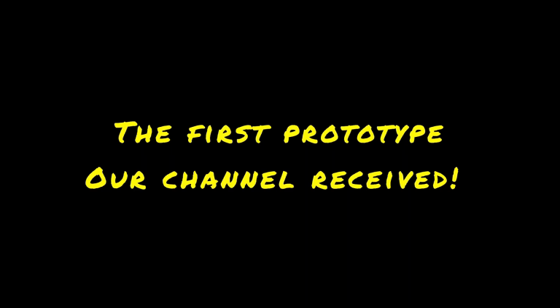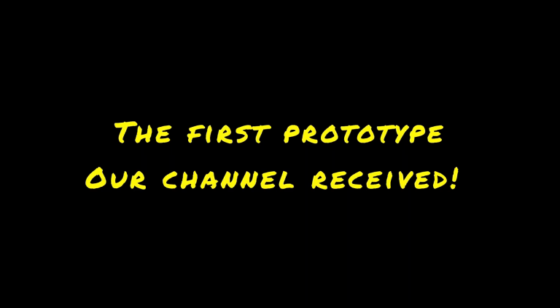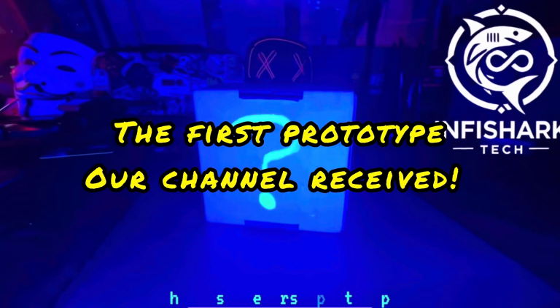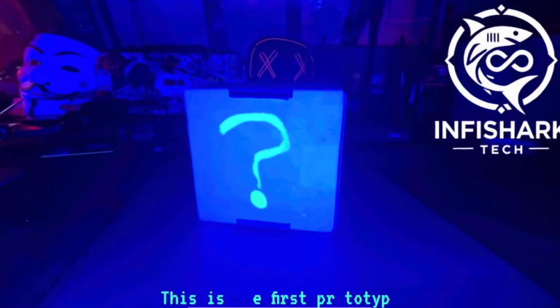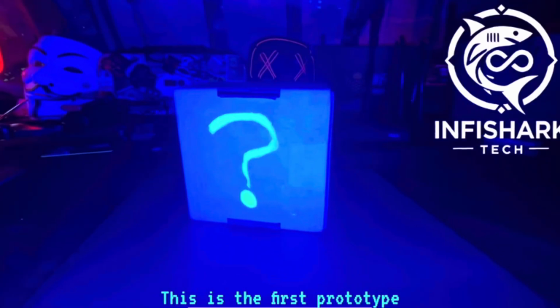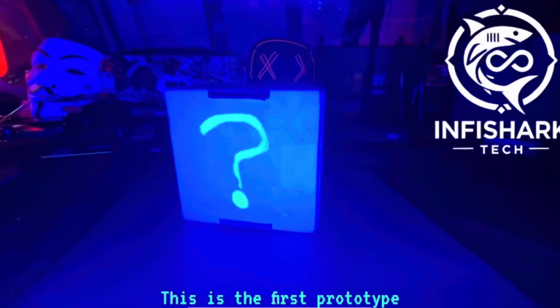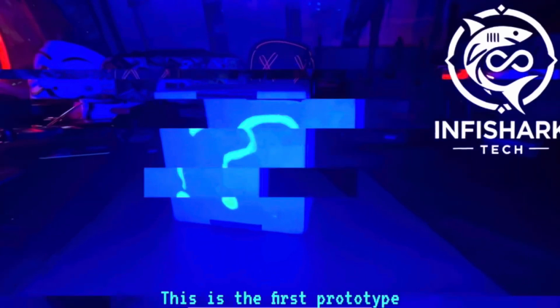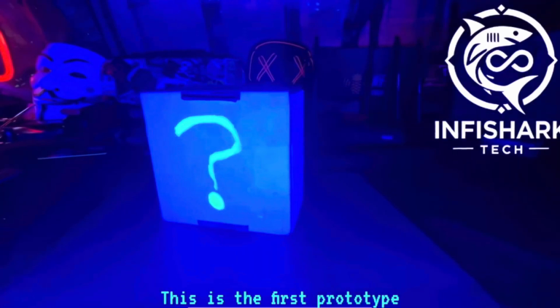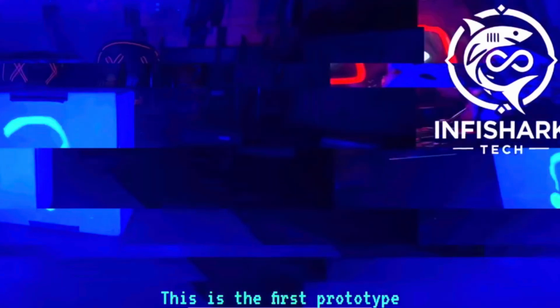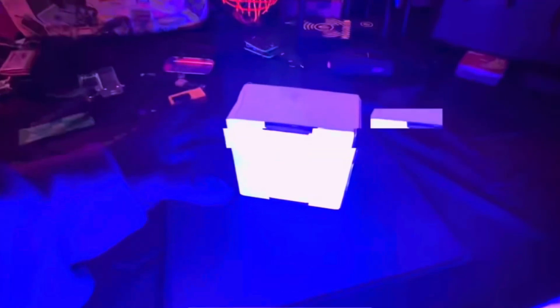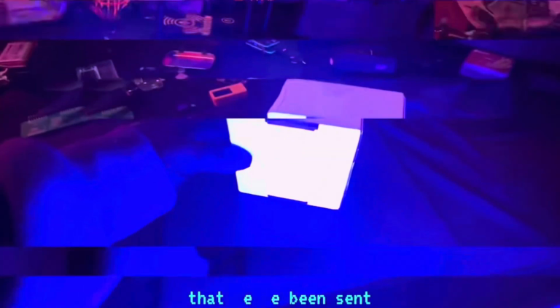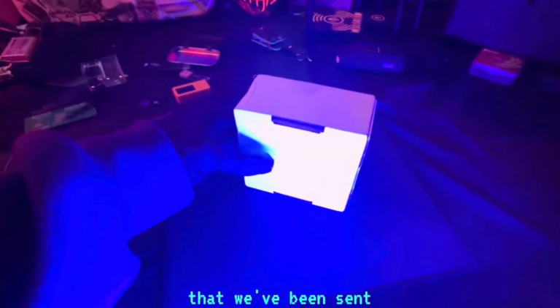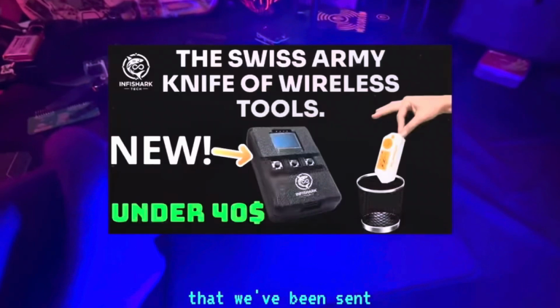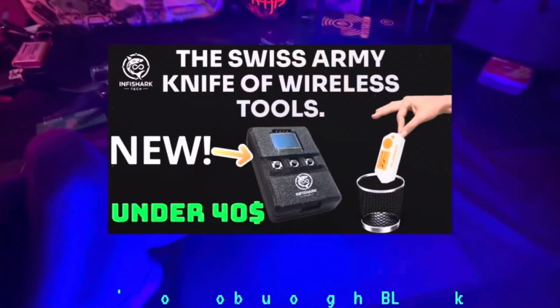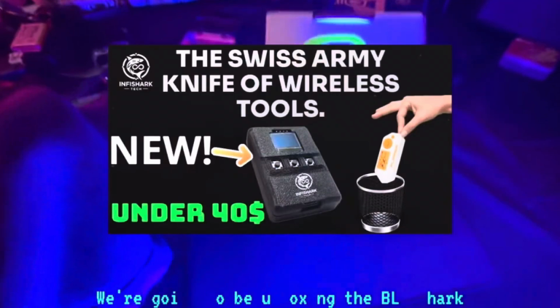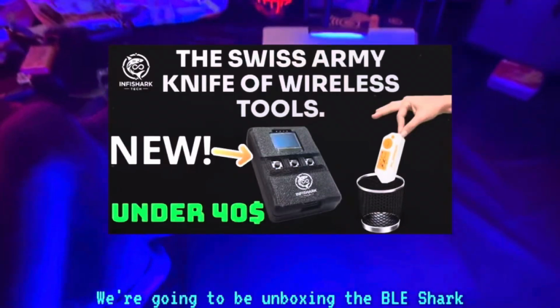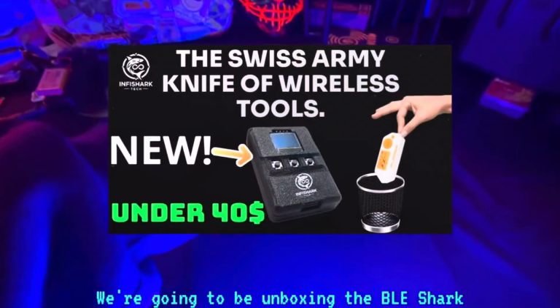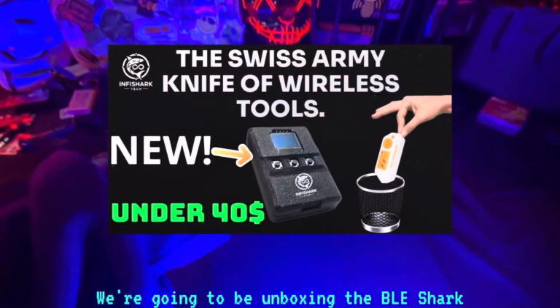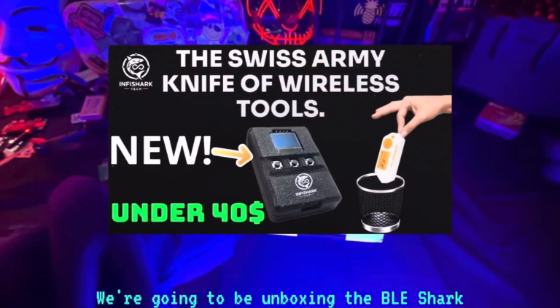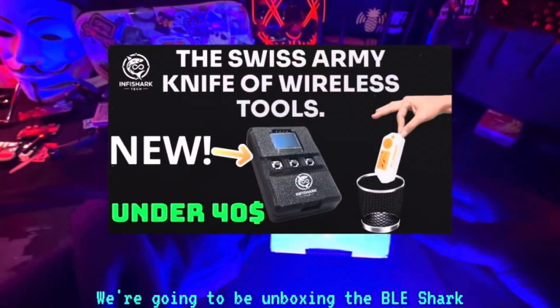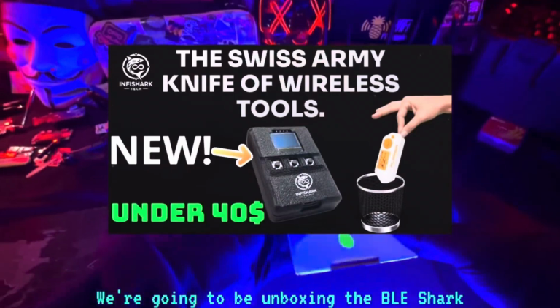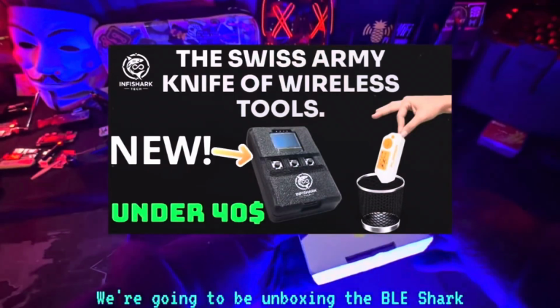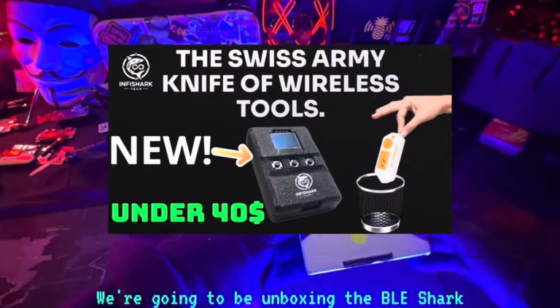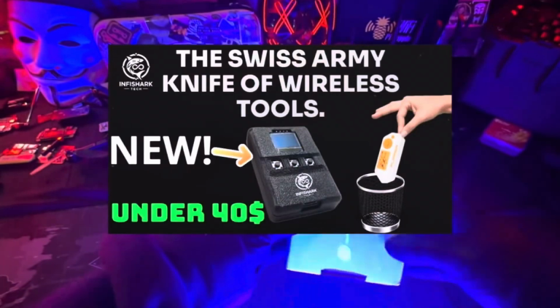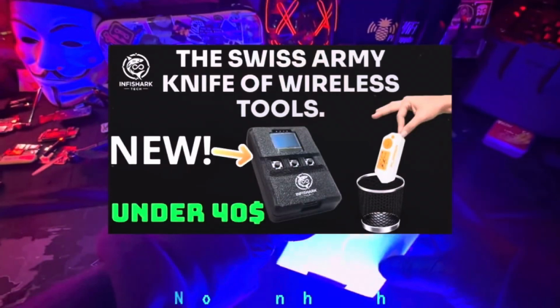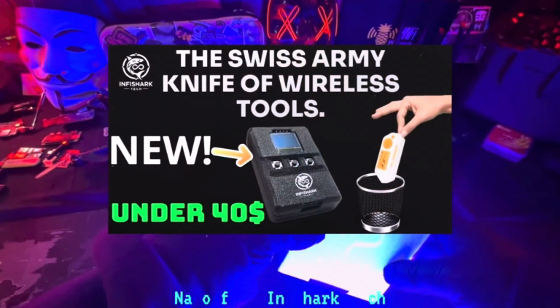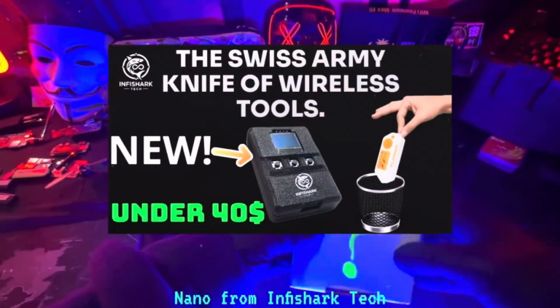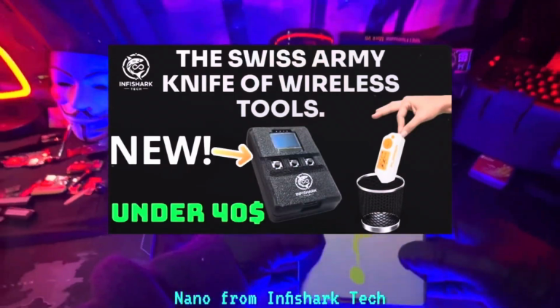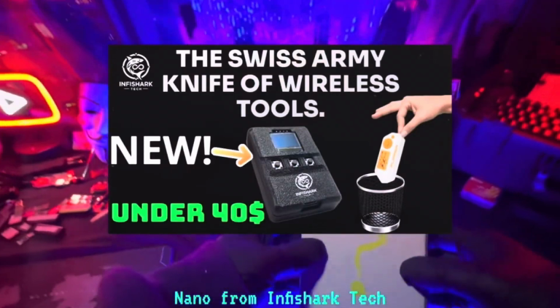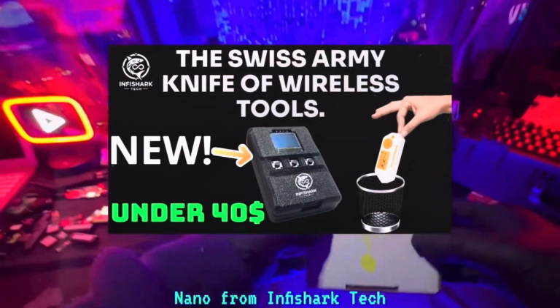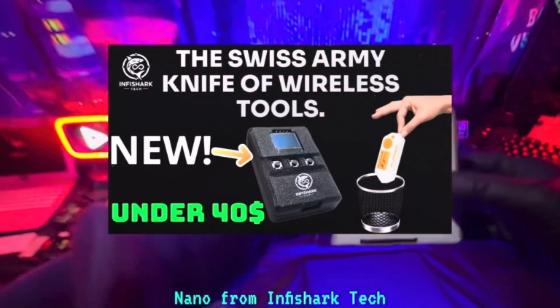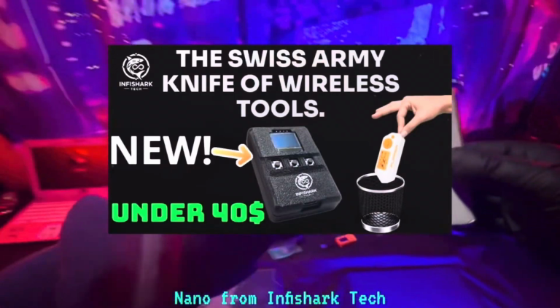This is the first prototype that we've been sent. We're going to be unboxing the BLE Shark Nano from Infishark Tech.